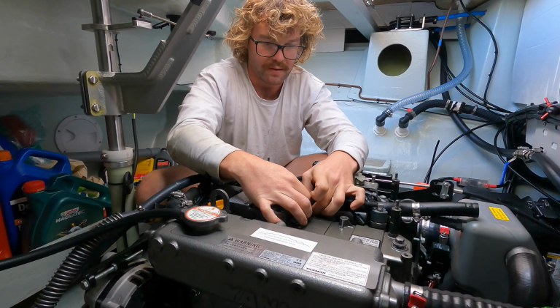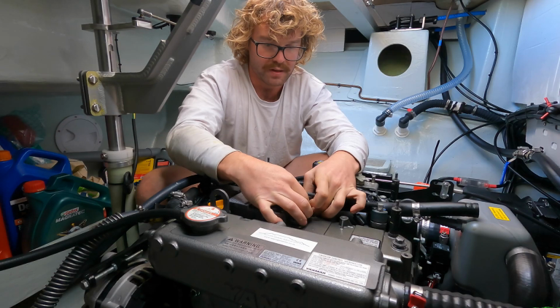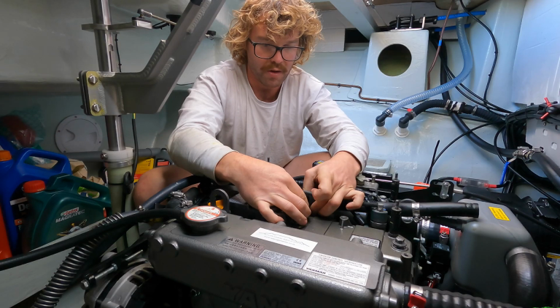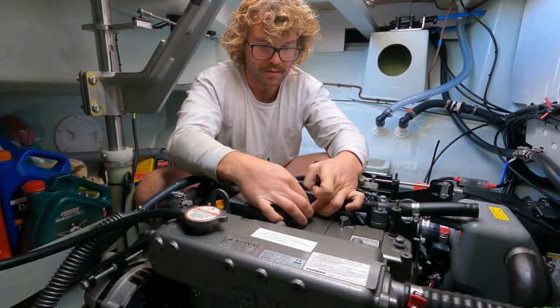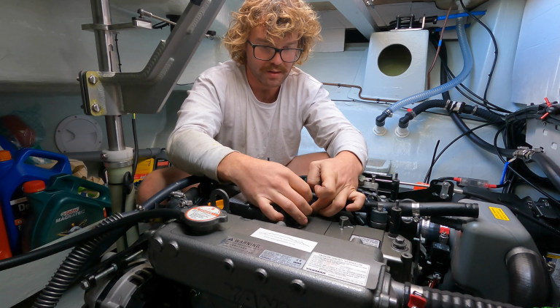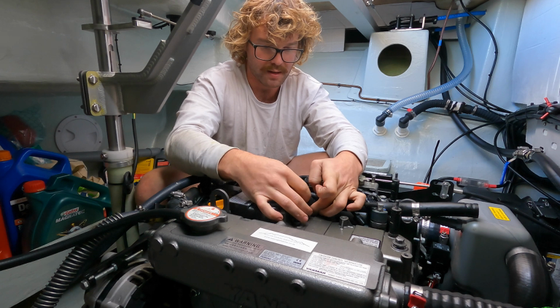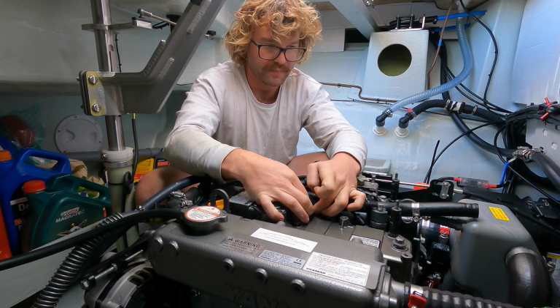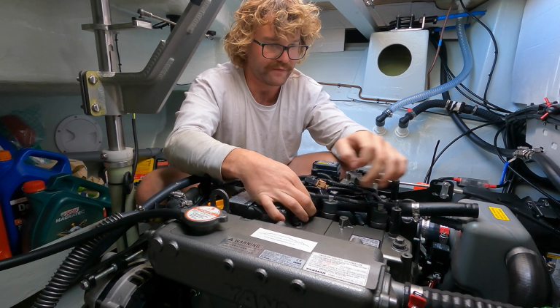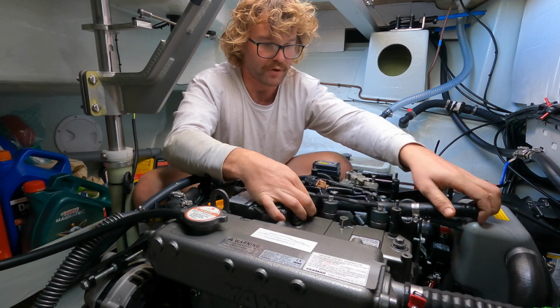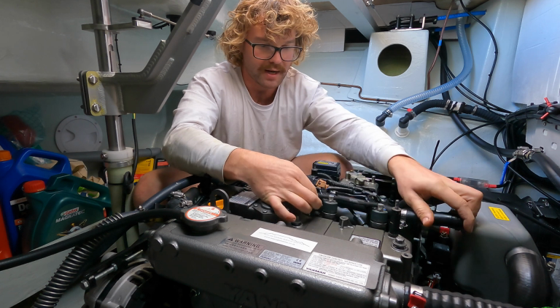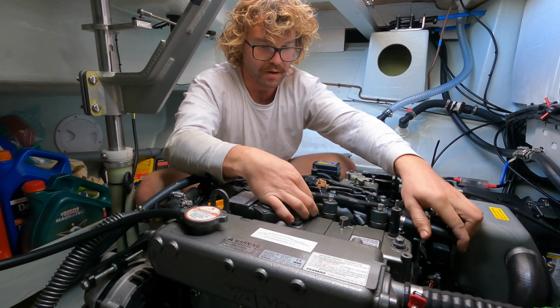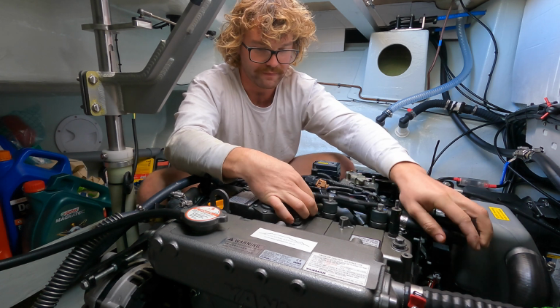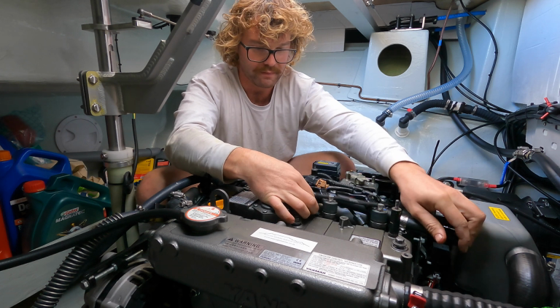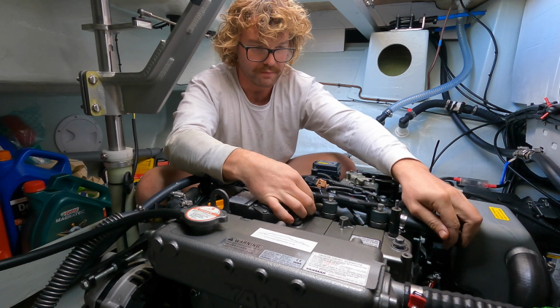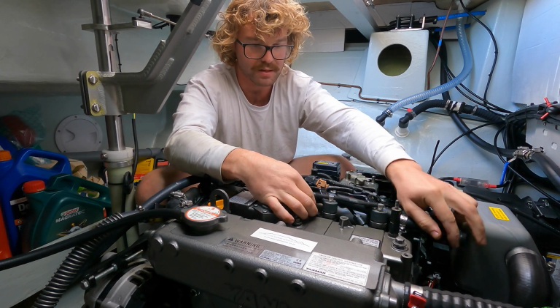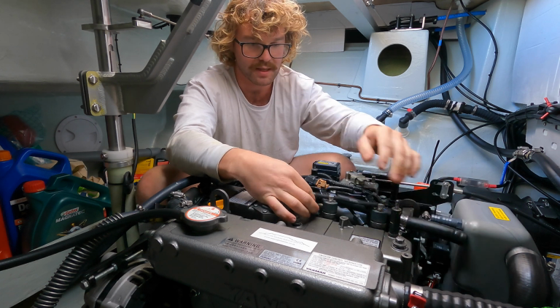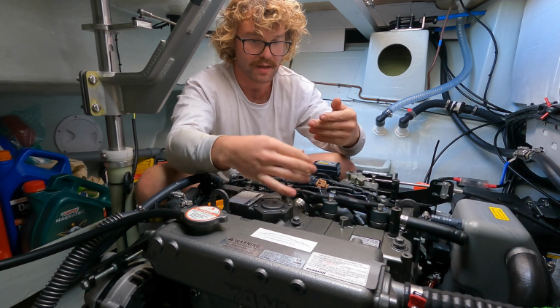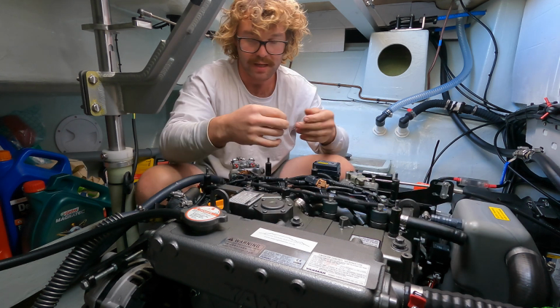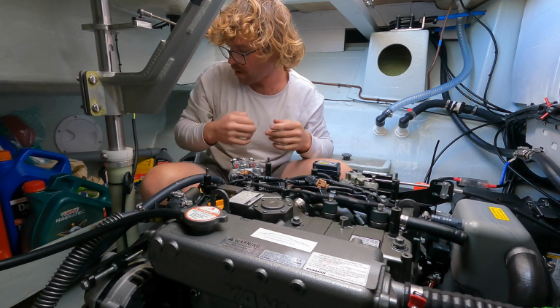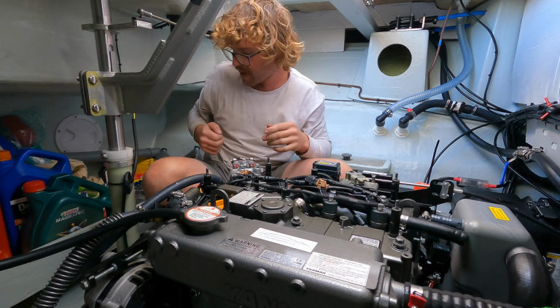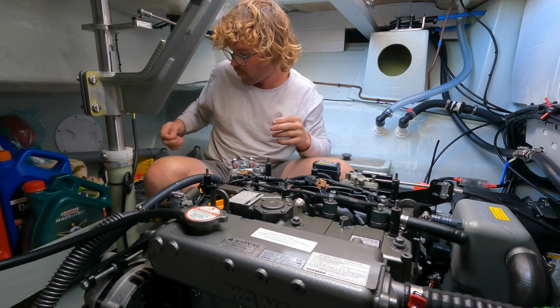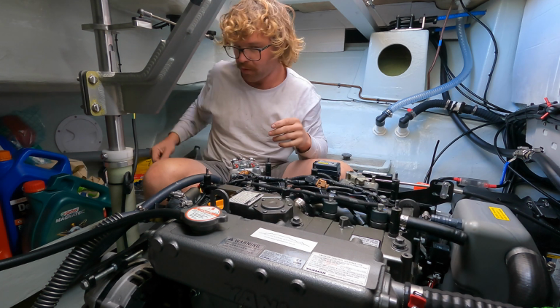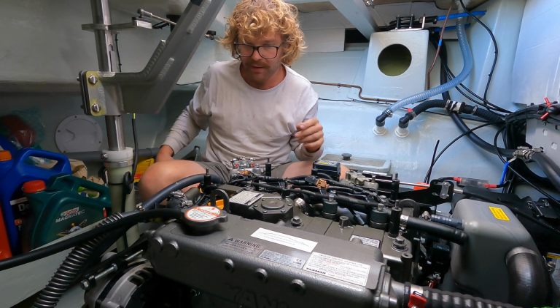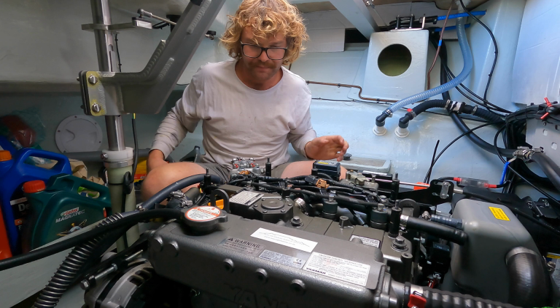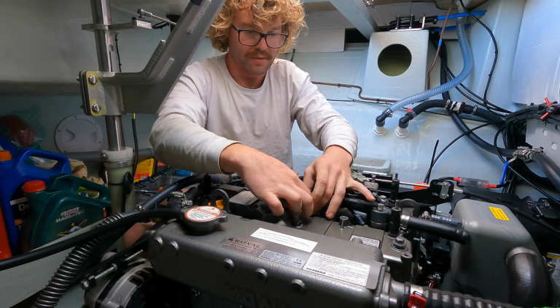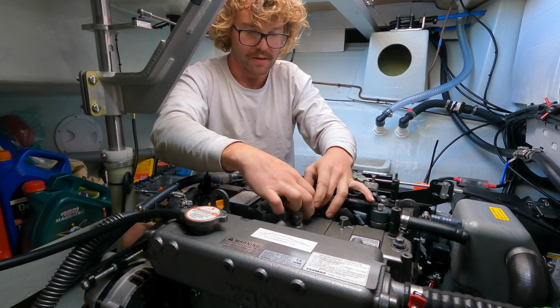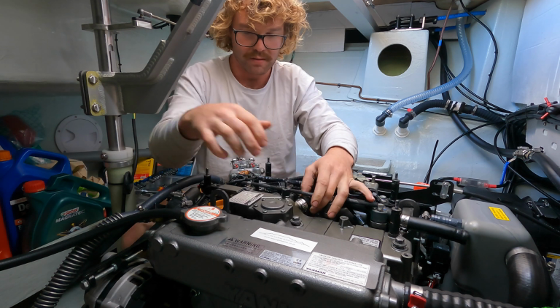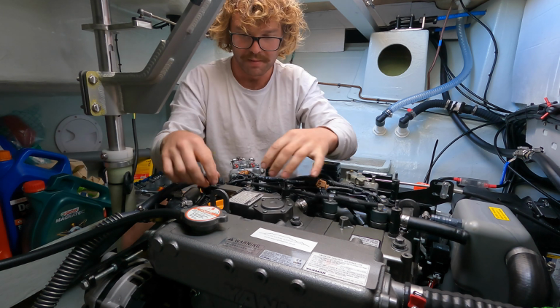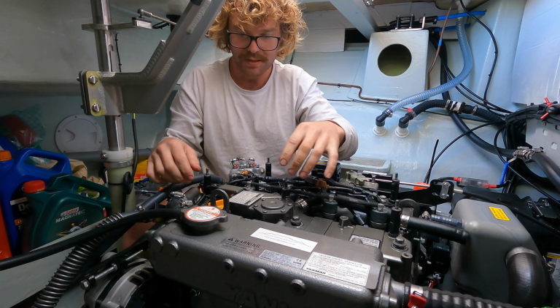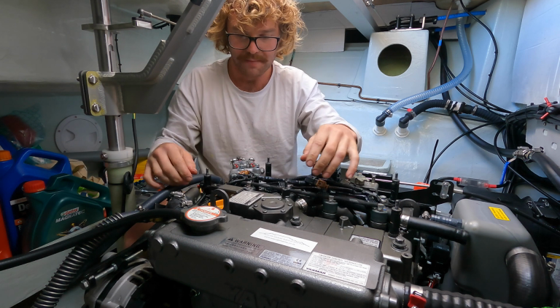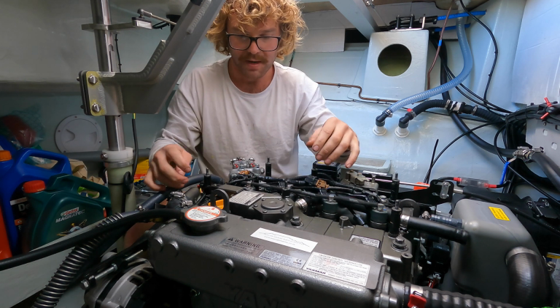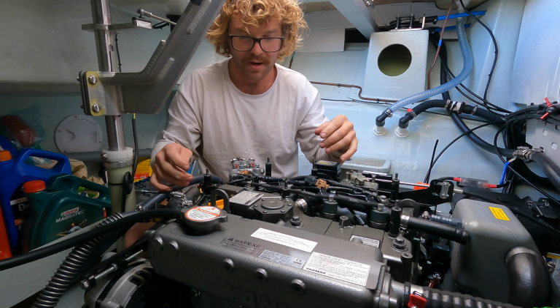This hose, if you've not had it off recently, is going to have oil in it. So just keep that in mind — pull it off and it'll dump oil.